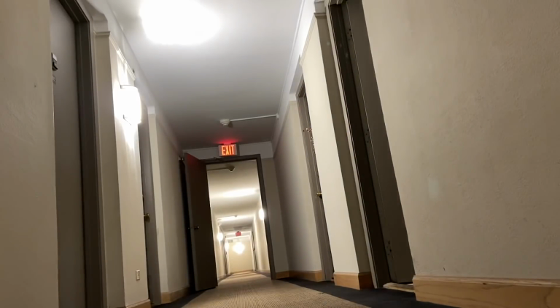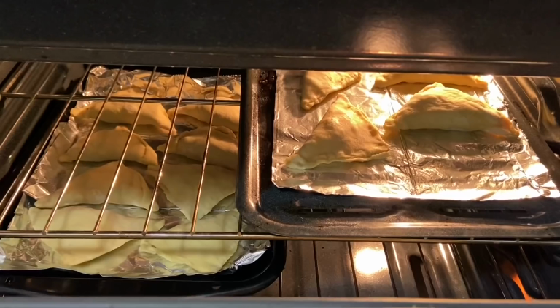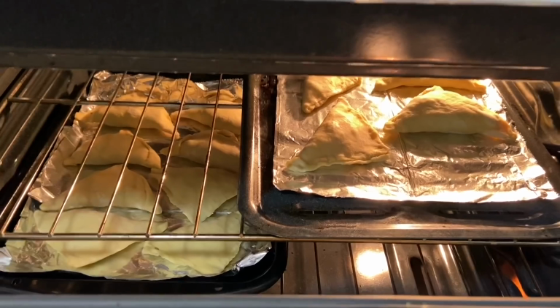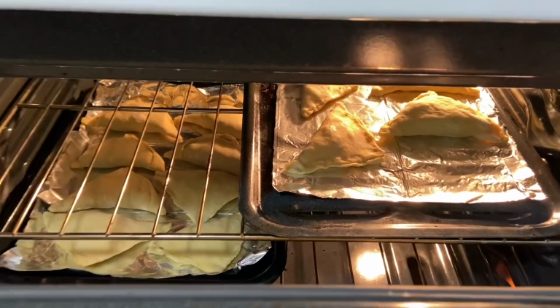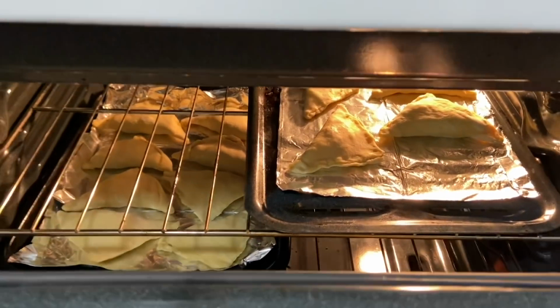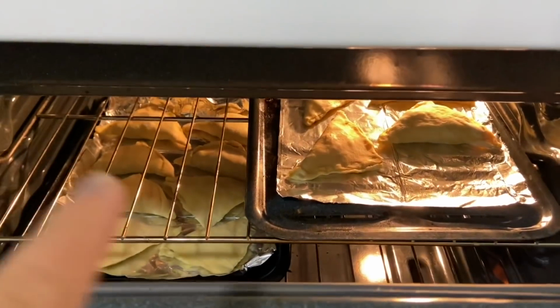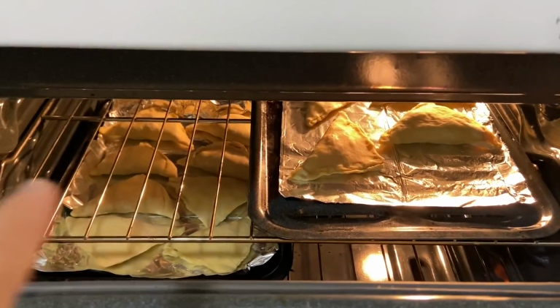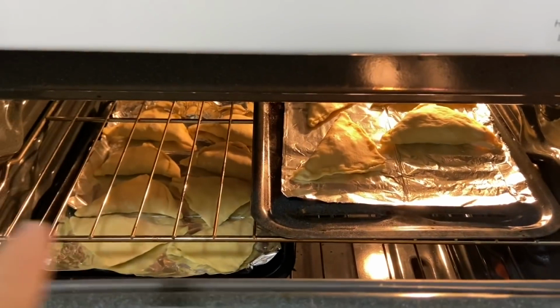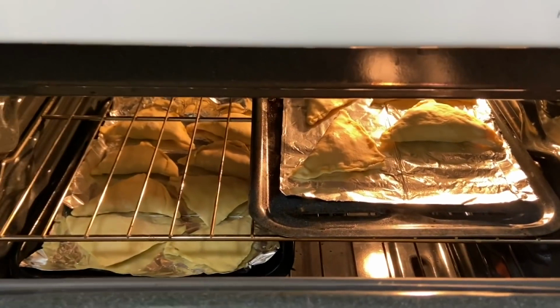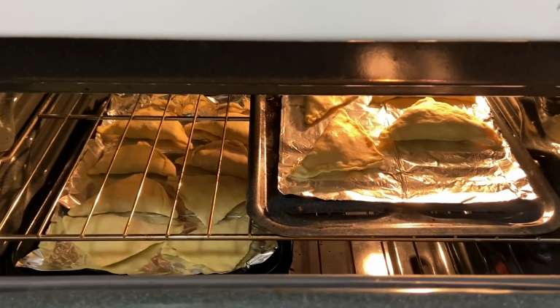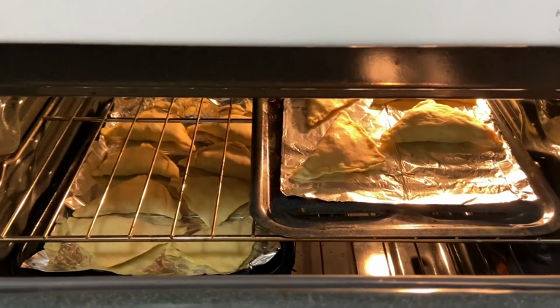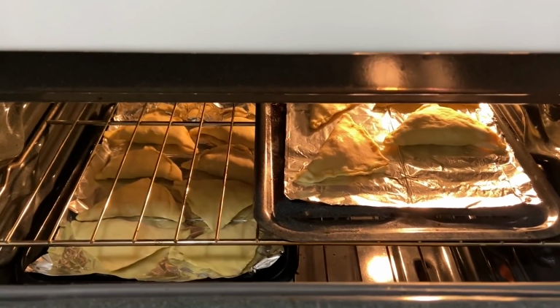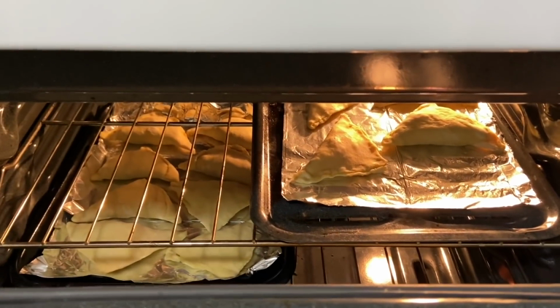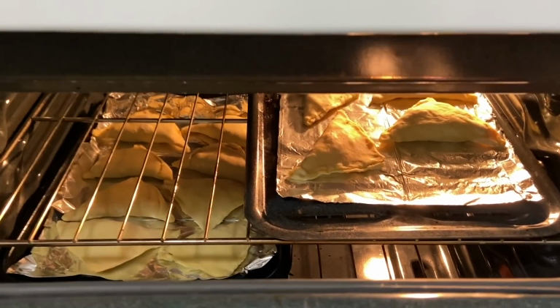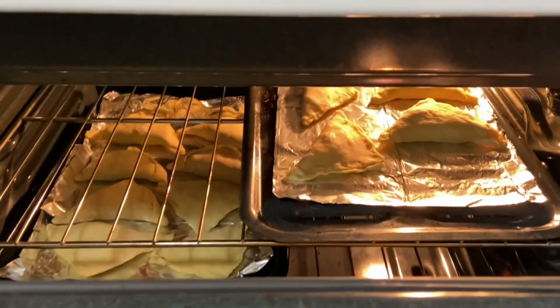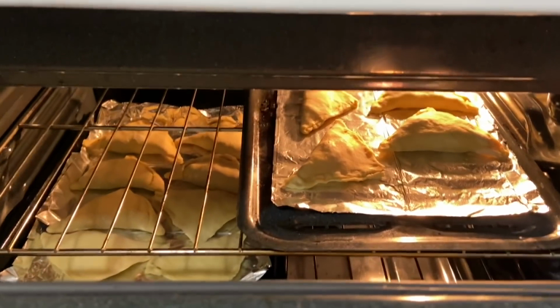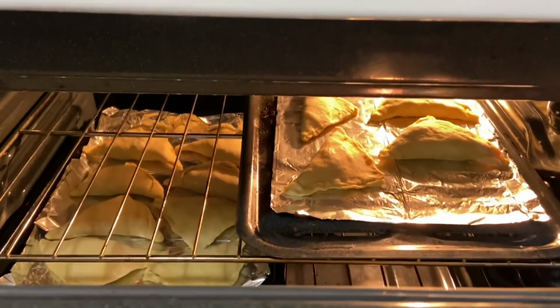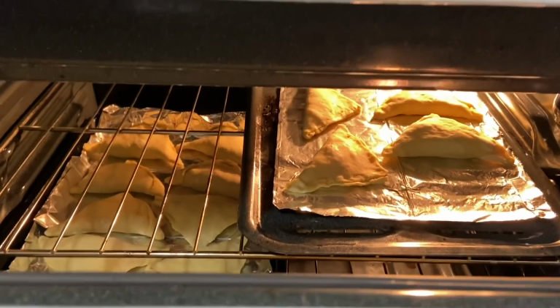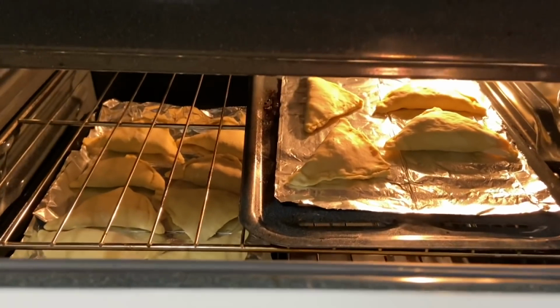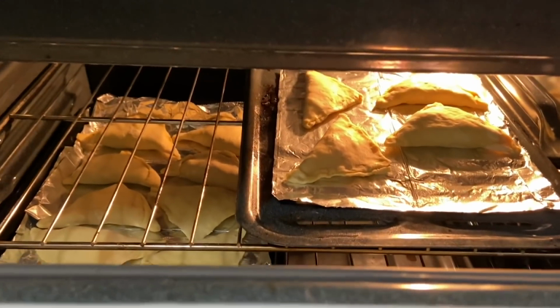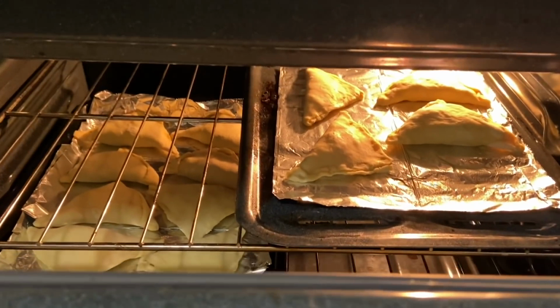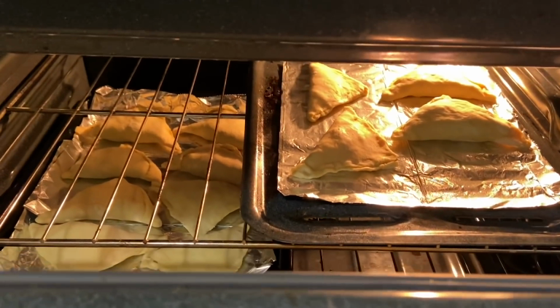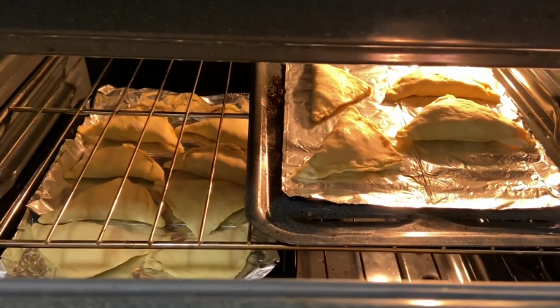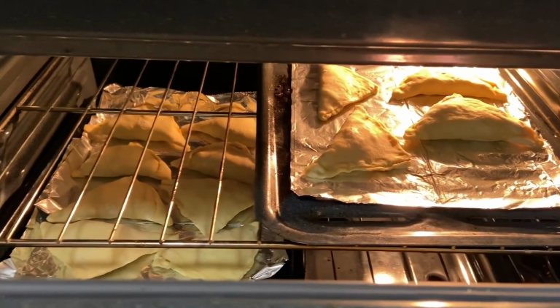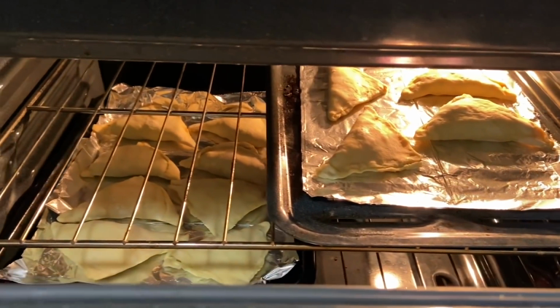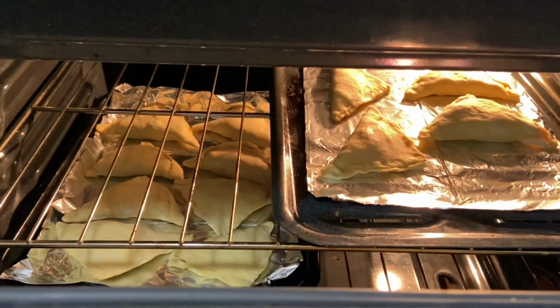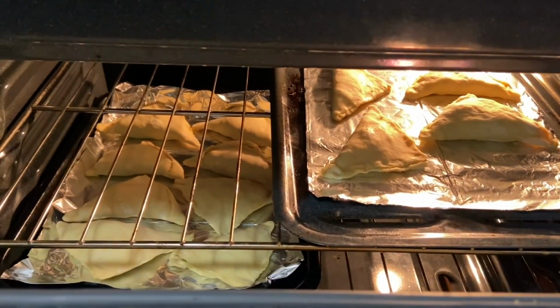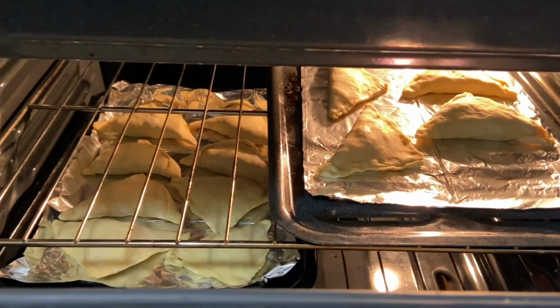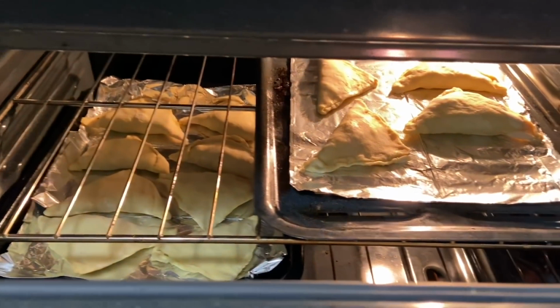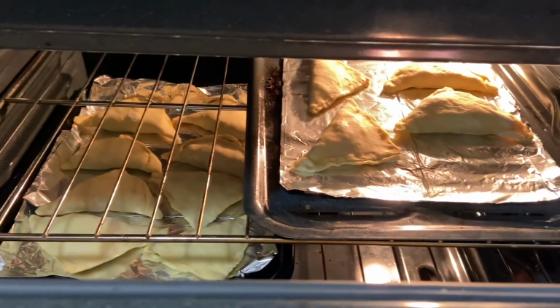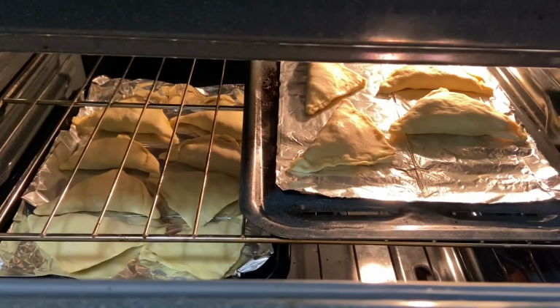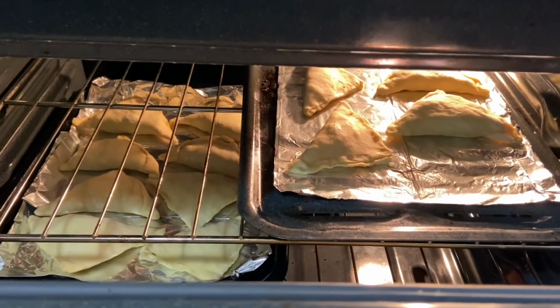After coming home I have put the patties in the oven at 375 degrees Fahrenheit for 10 to 15 minutes.